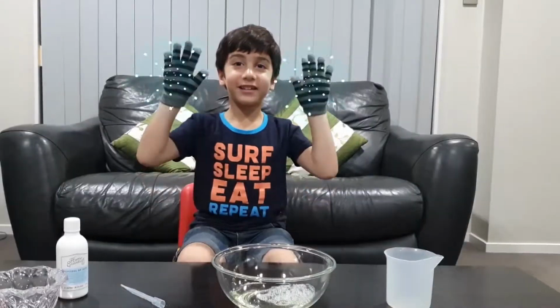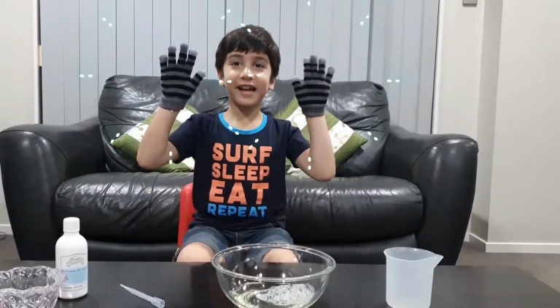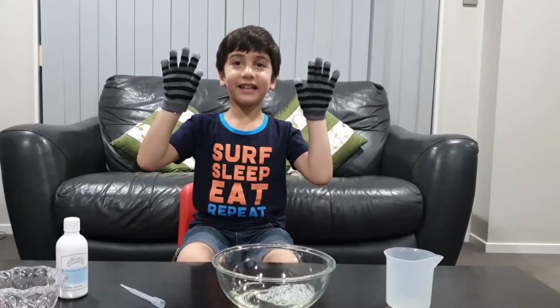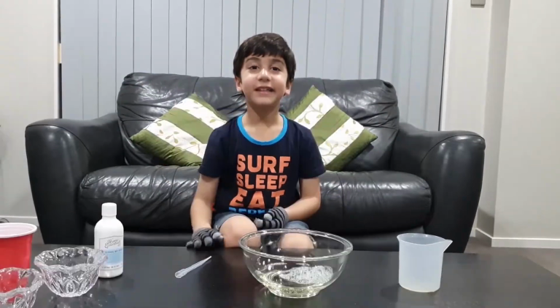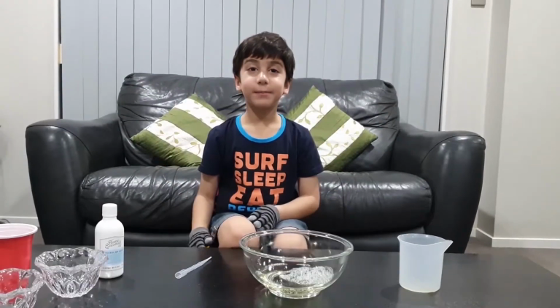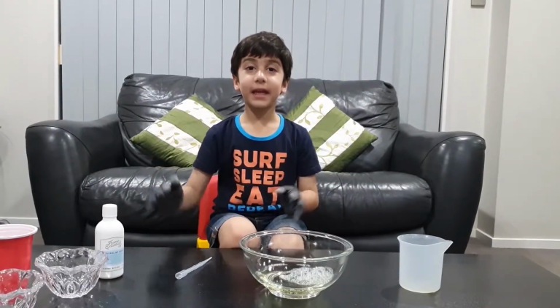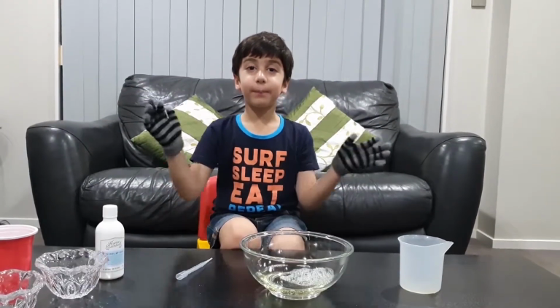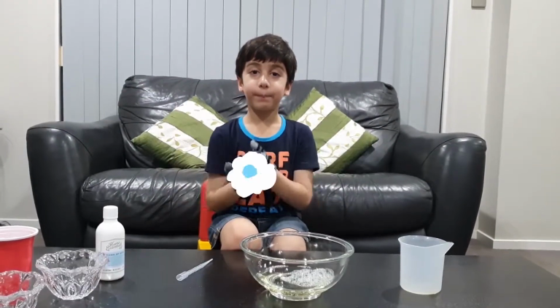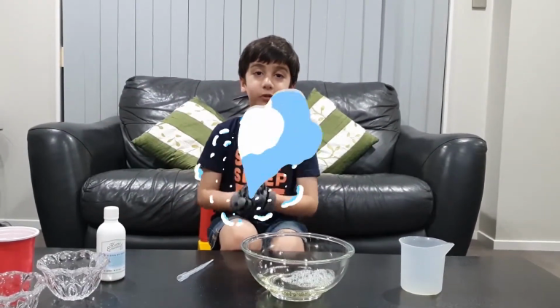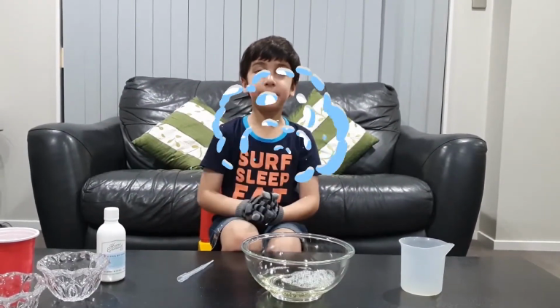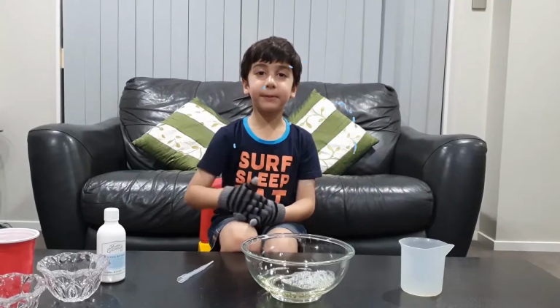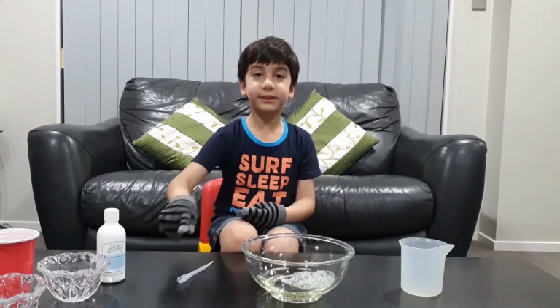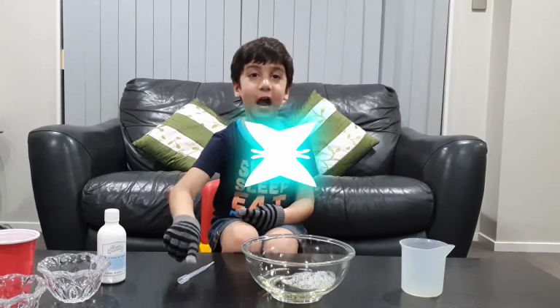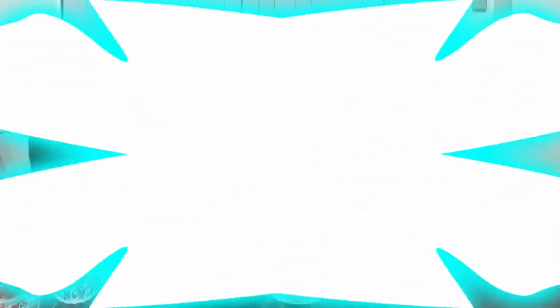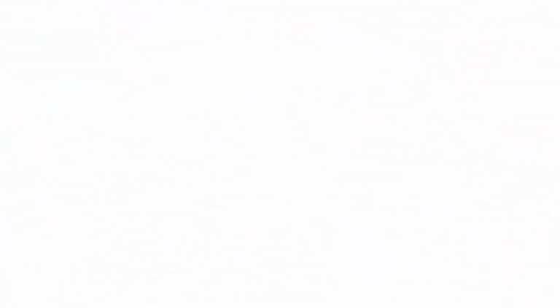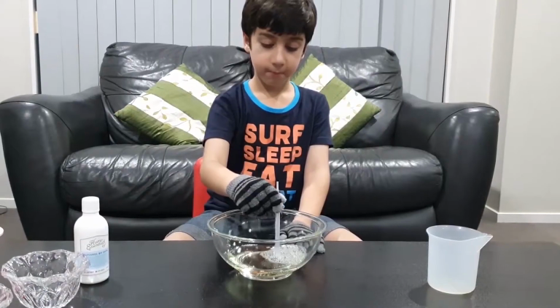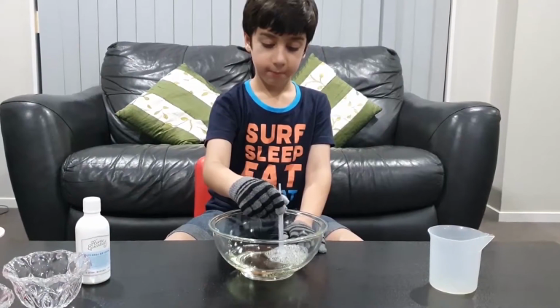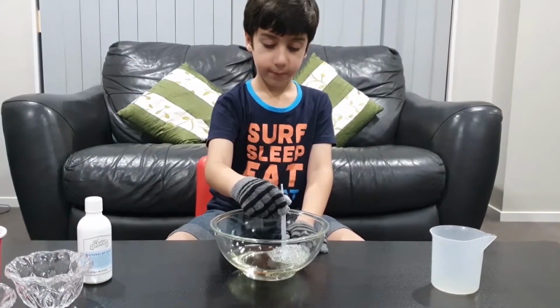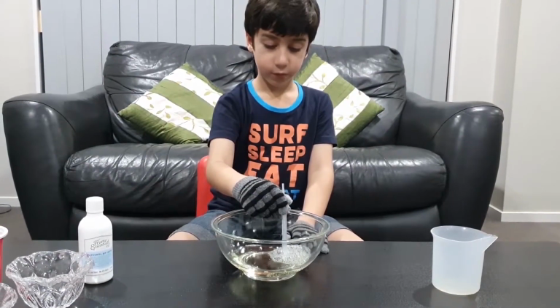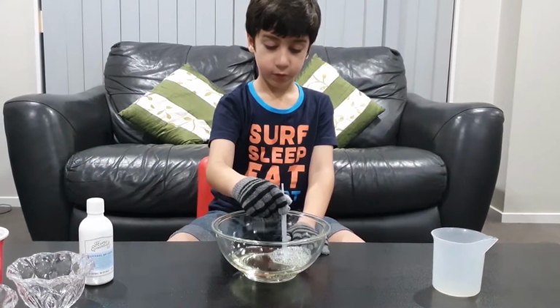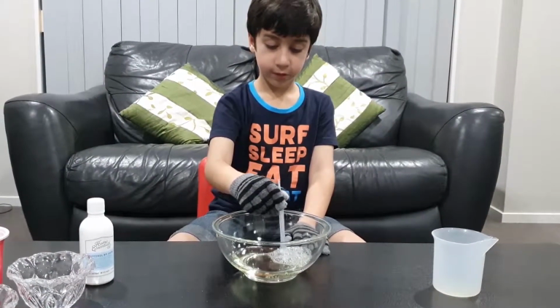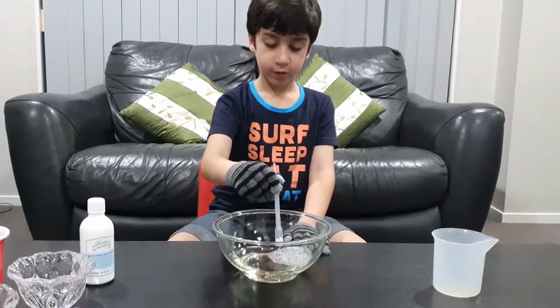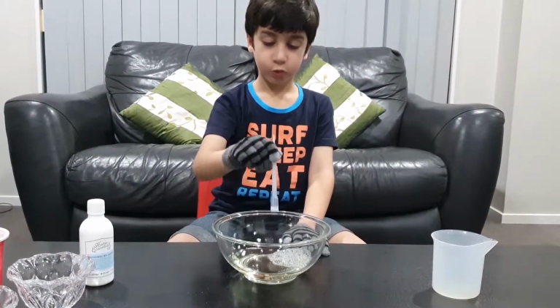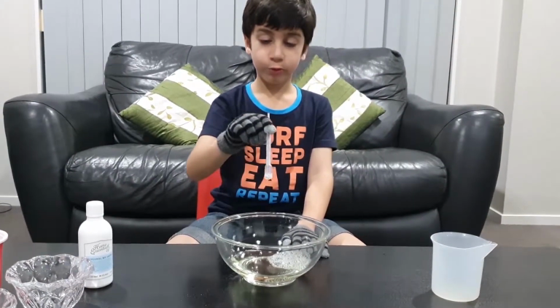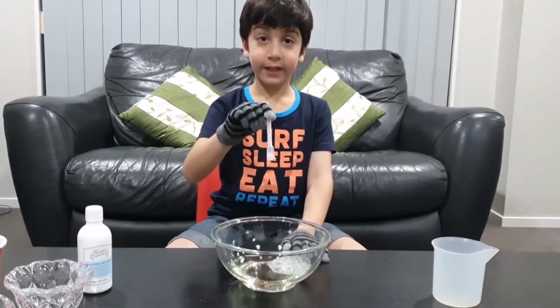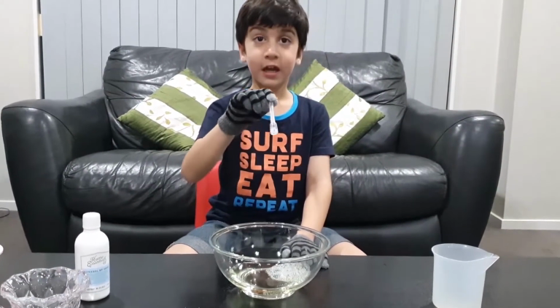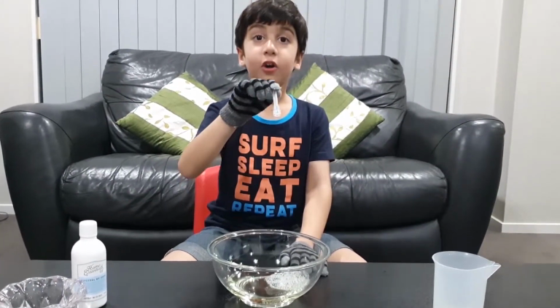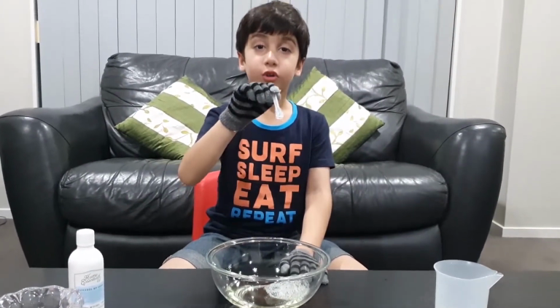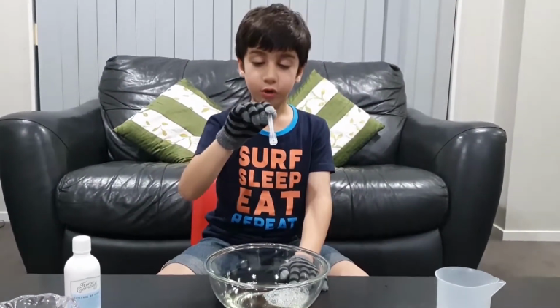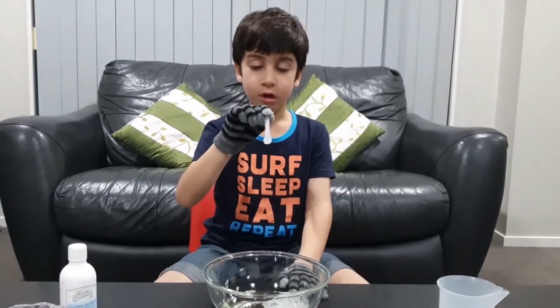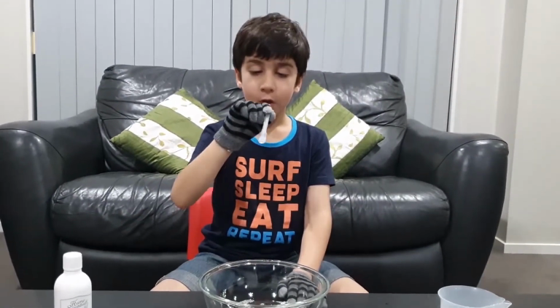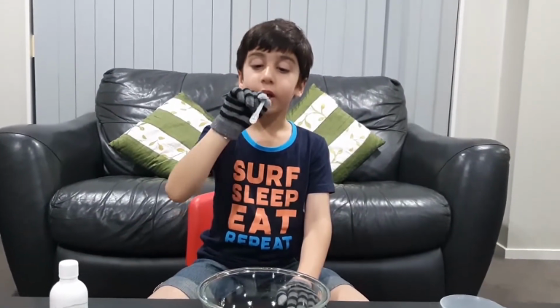Let's make bouncy bubbles now. Three, two, one.